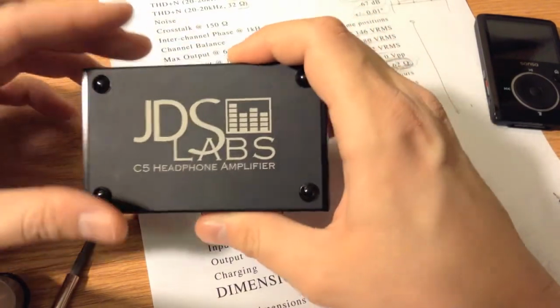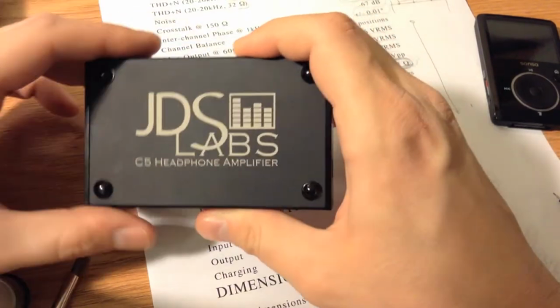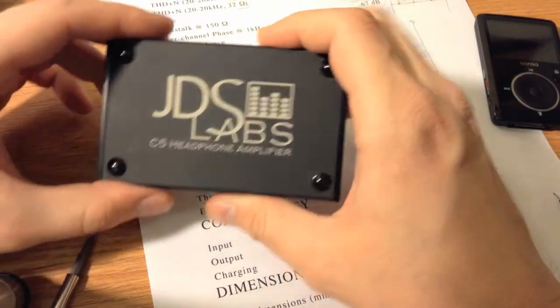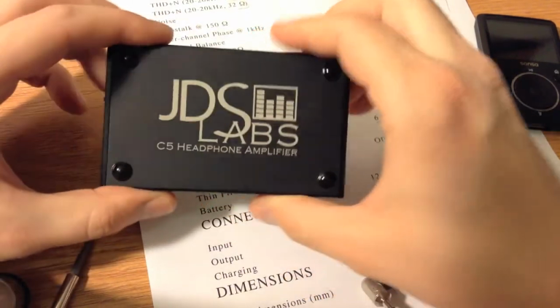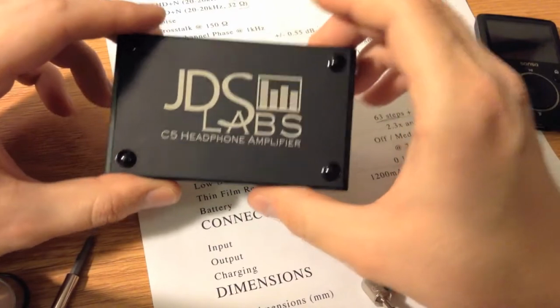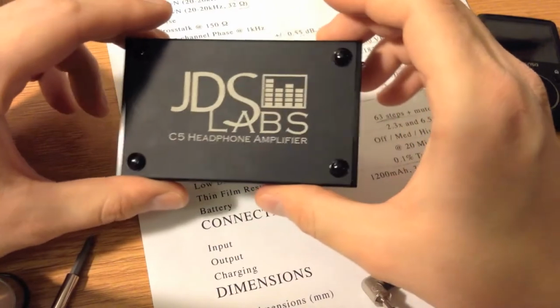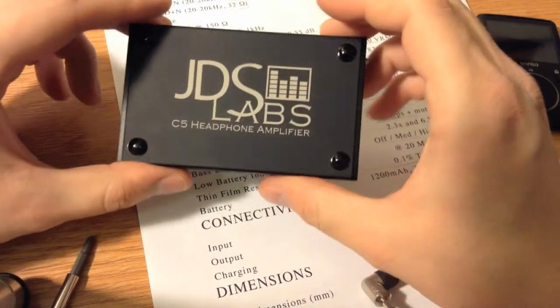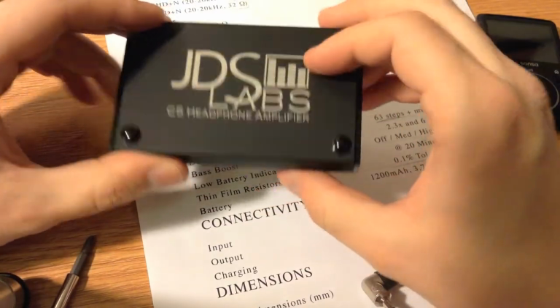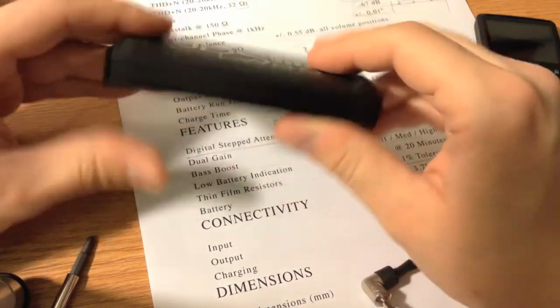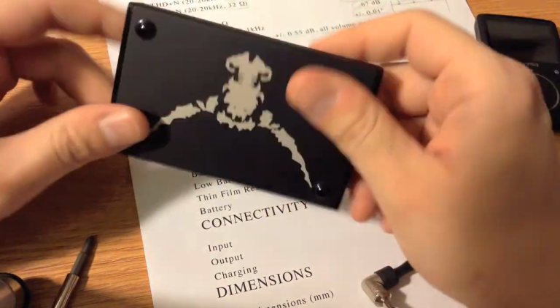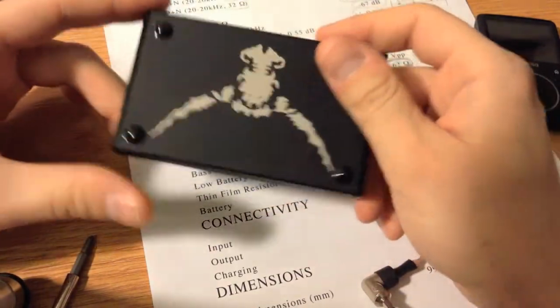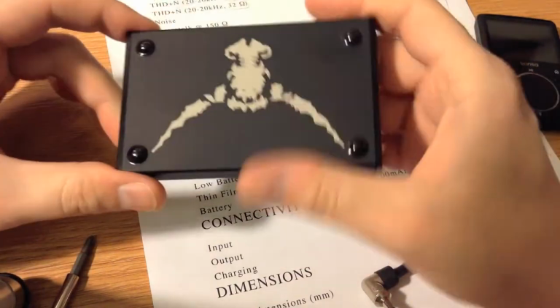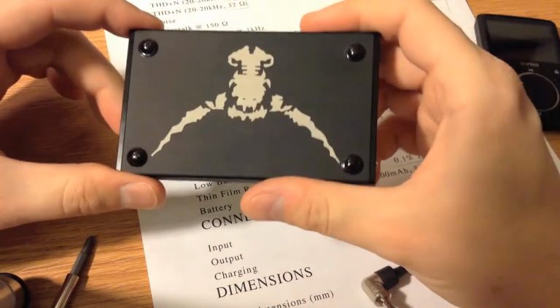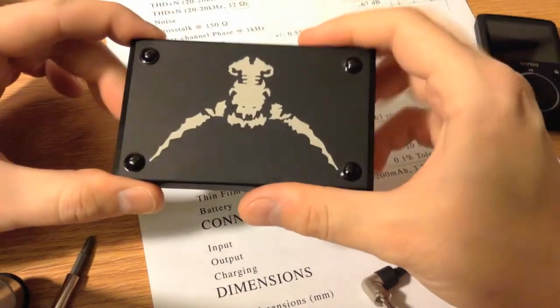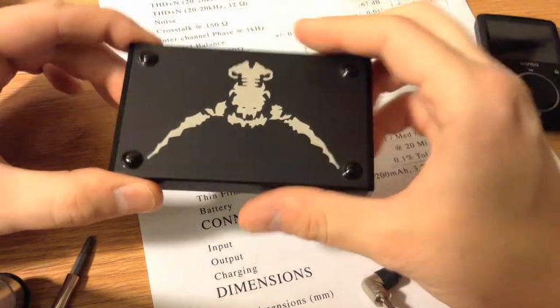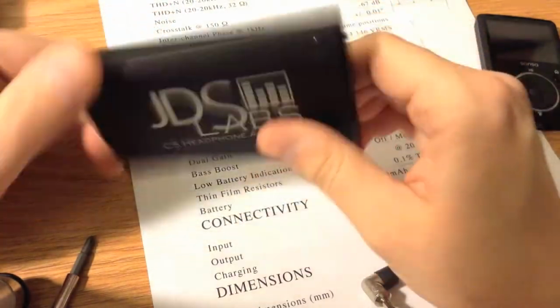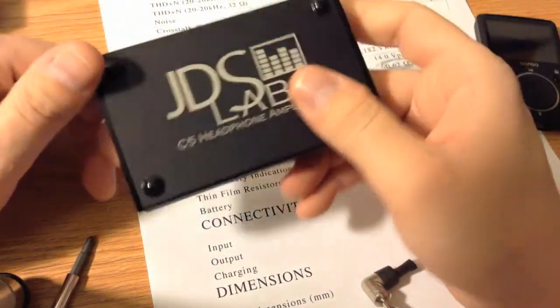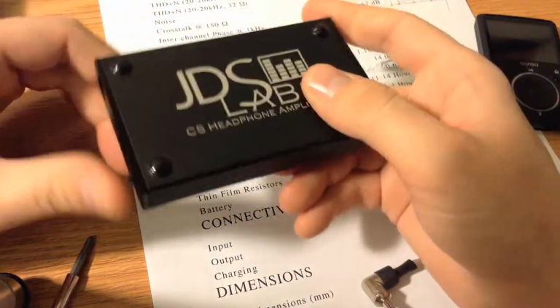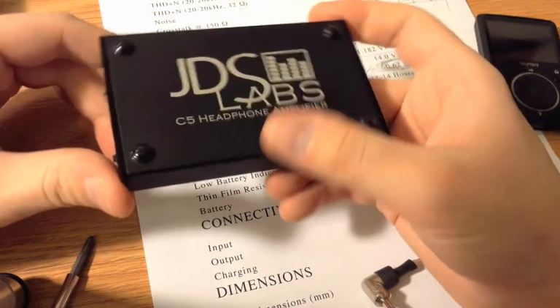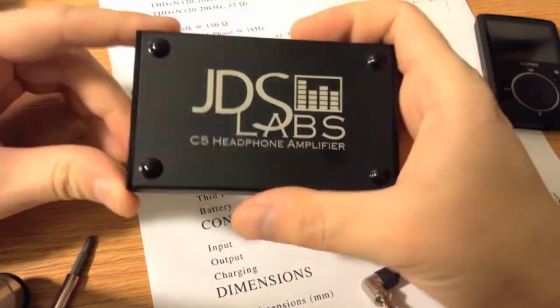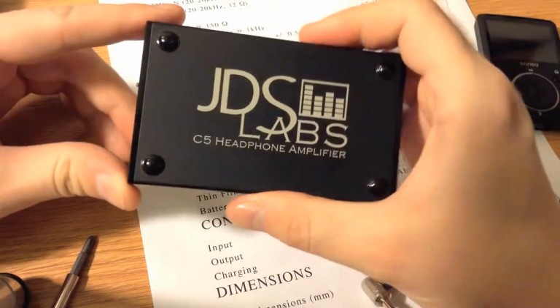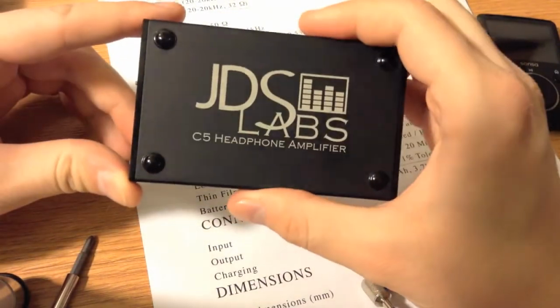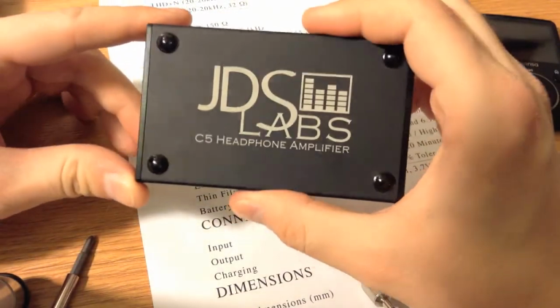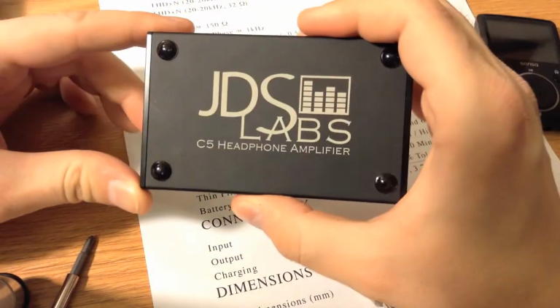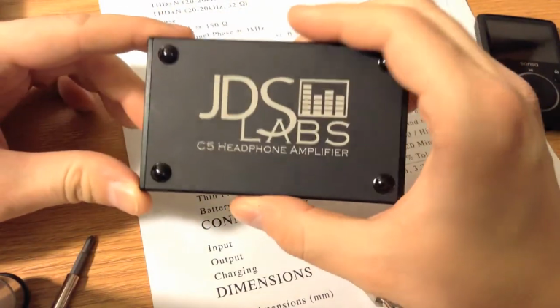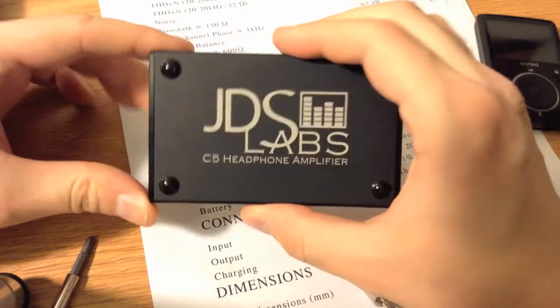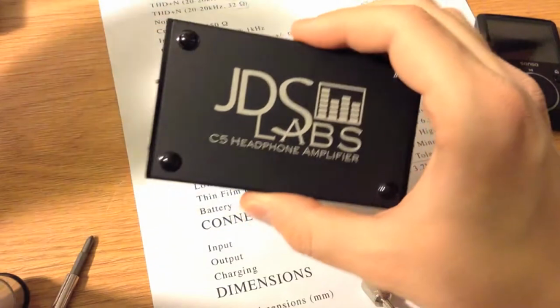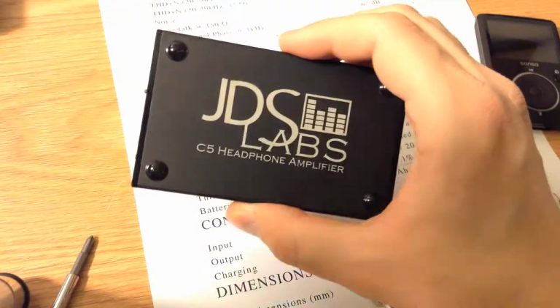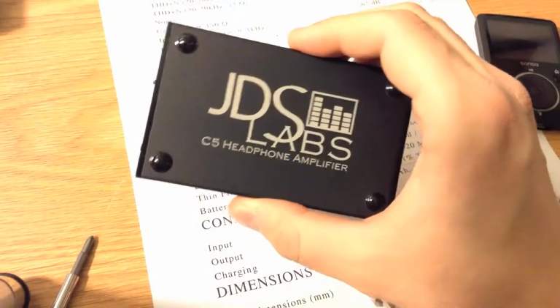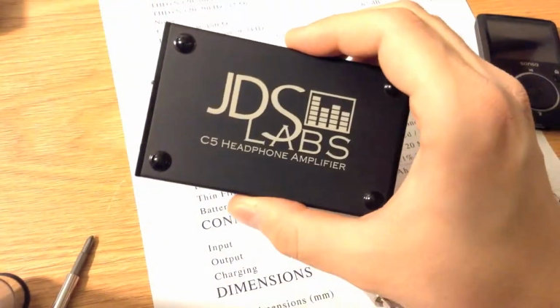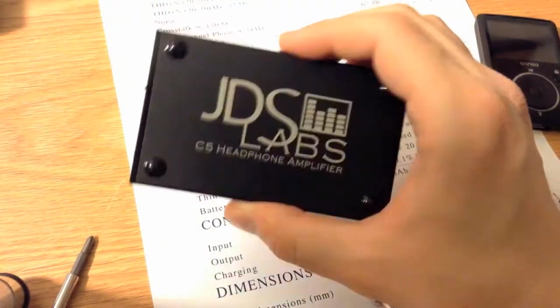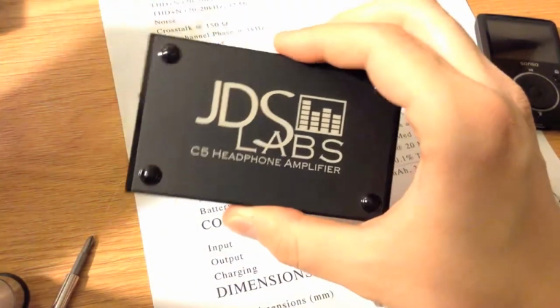For not much more, you can get a DAC in there if you need it. So I highly recommend either of these. The amplifier on its own is great, and I've been extremely happy with it.